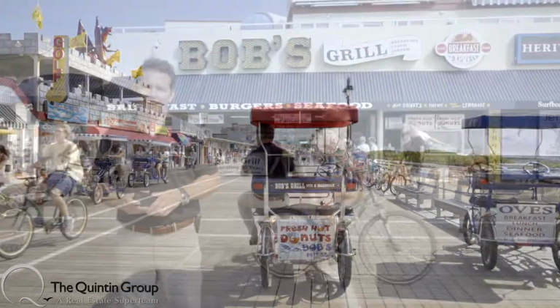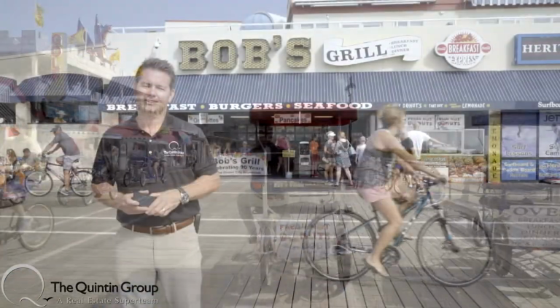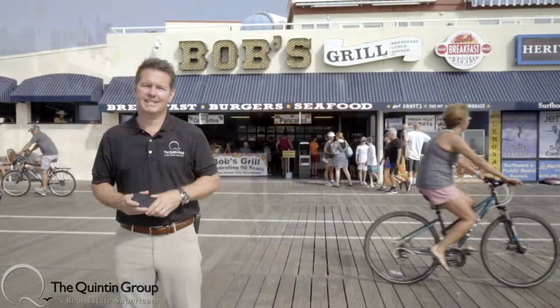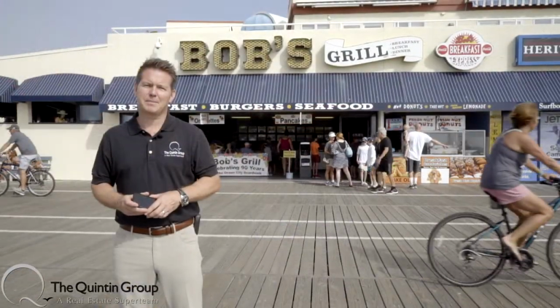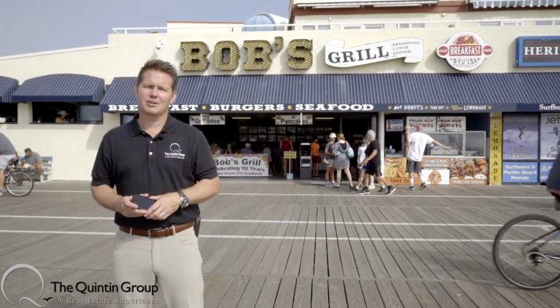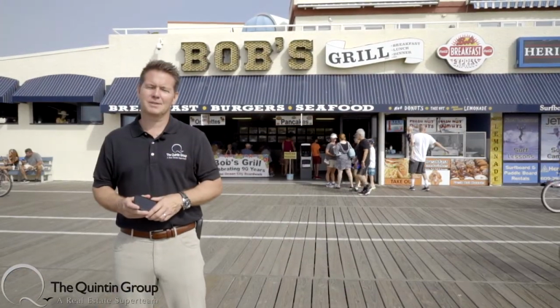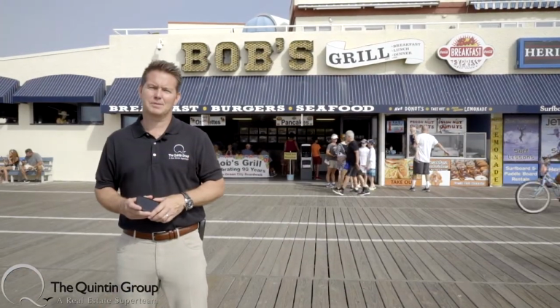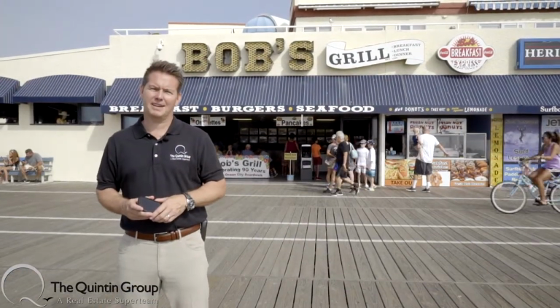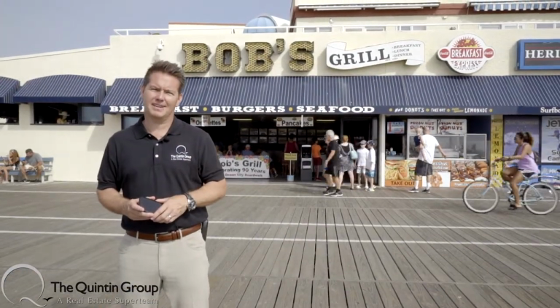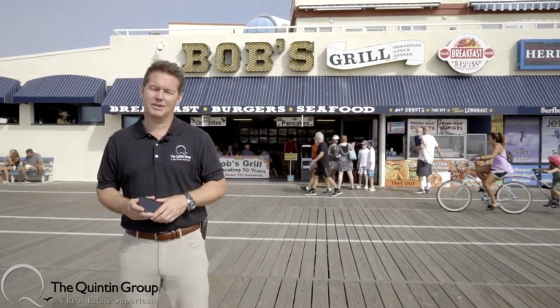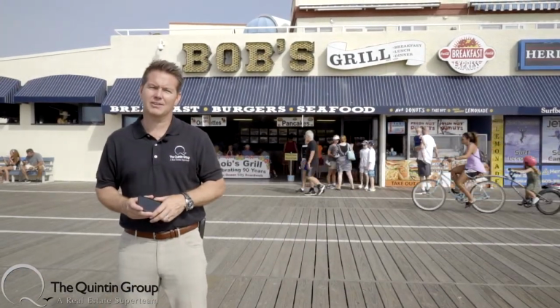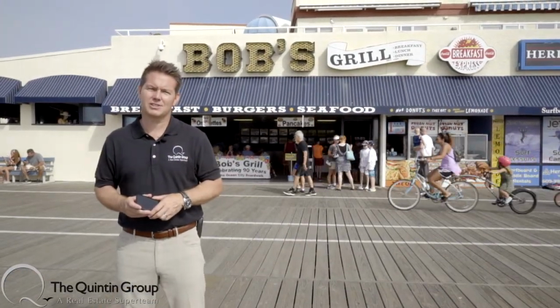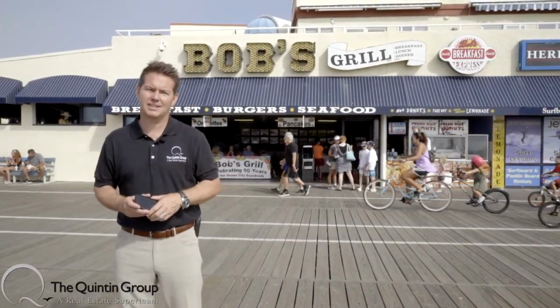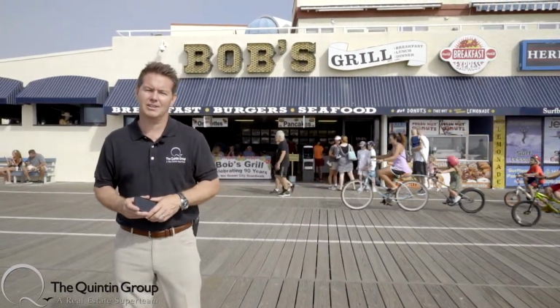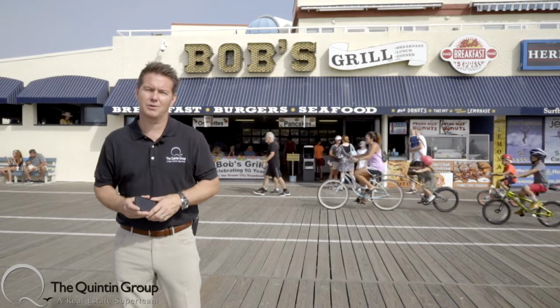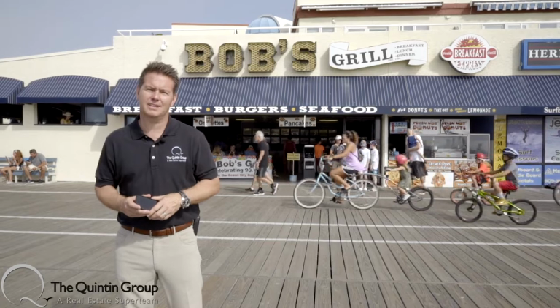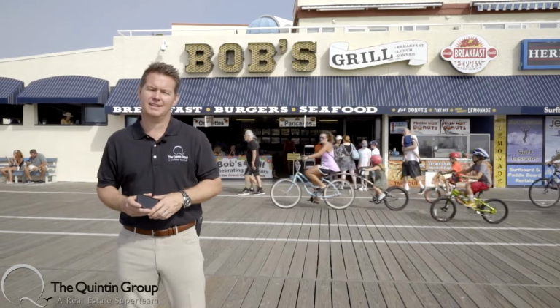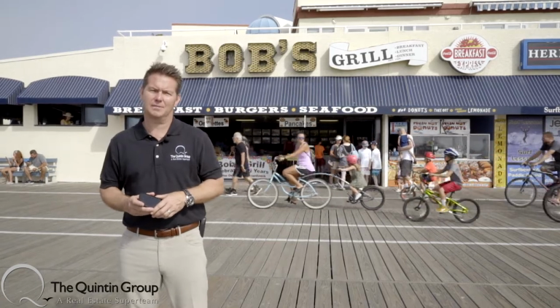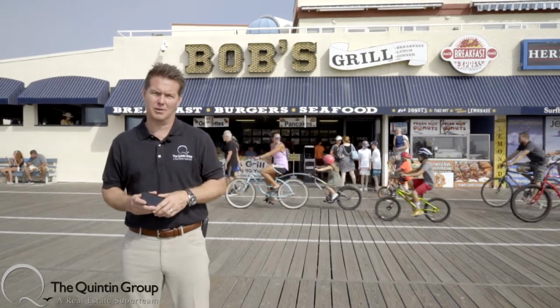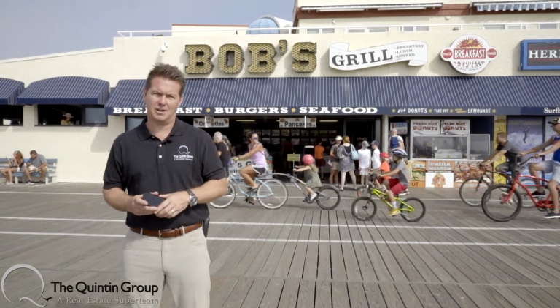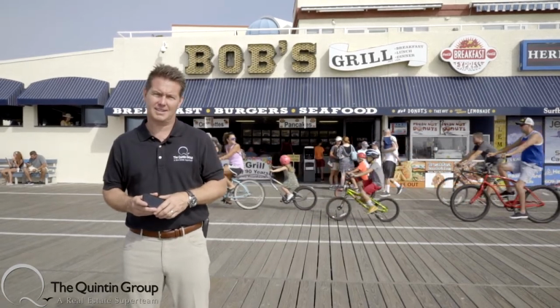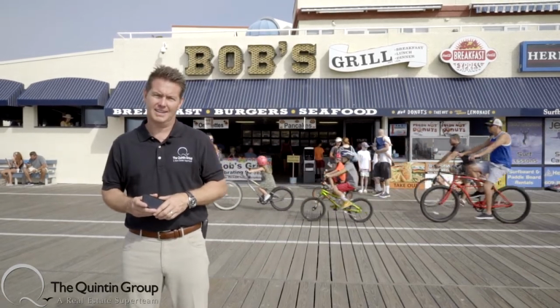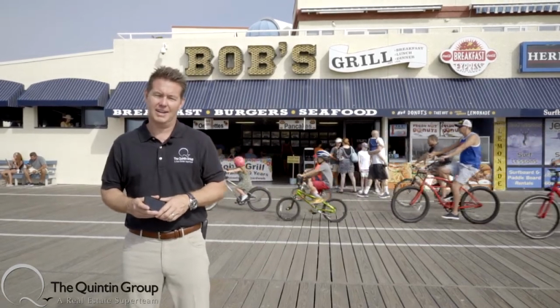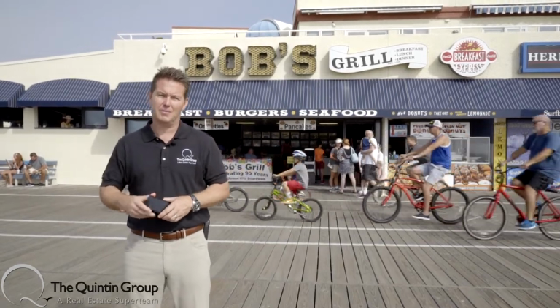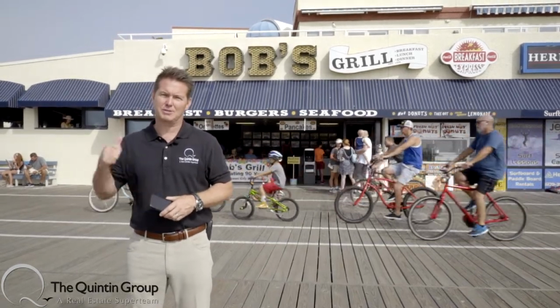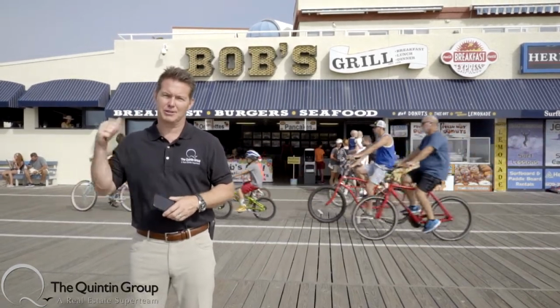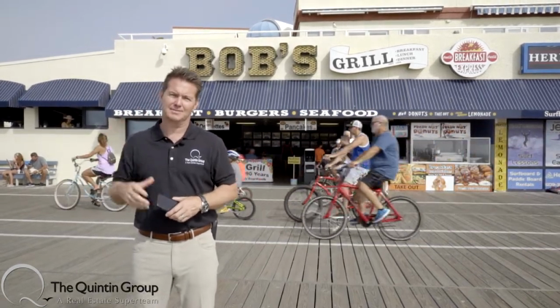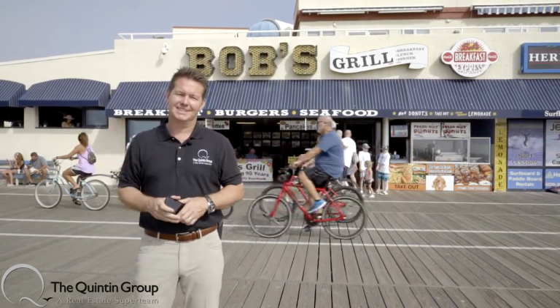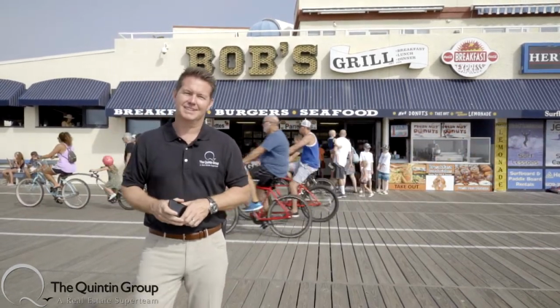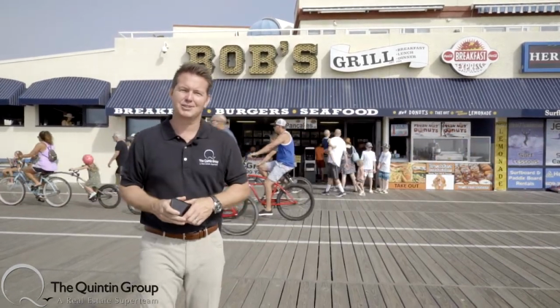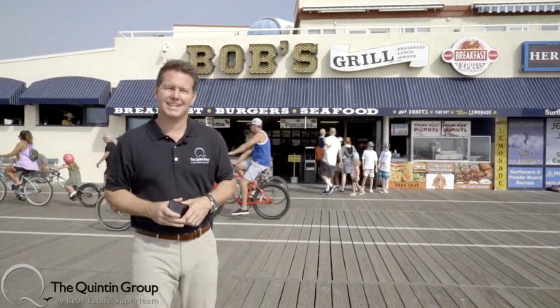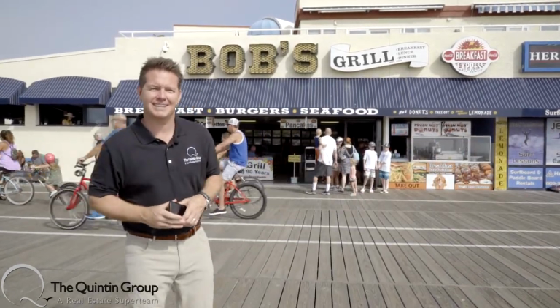On today's episode of Business Spotlight, we're here in Ocean City on 14th and the Boardwalk at Bob's Grill. Let's go check it out.